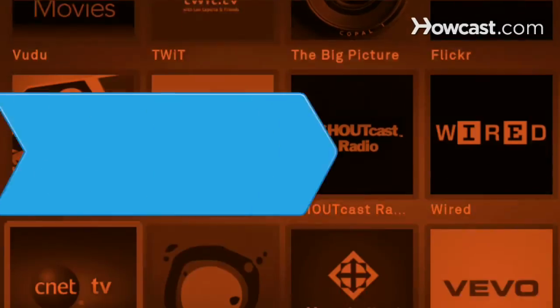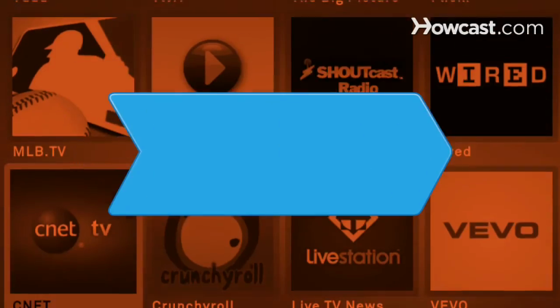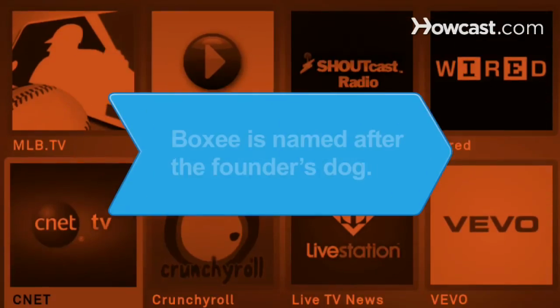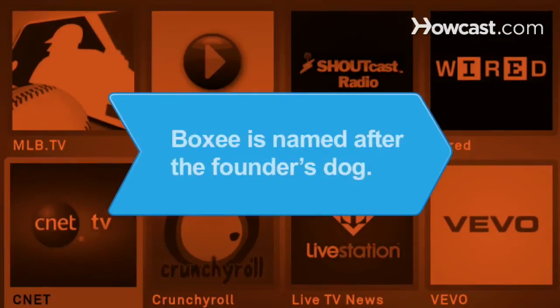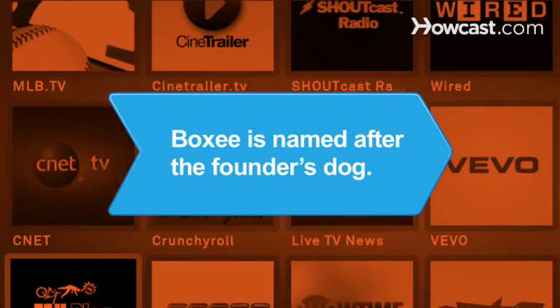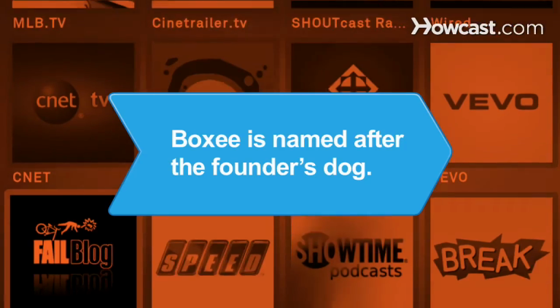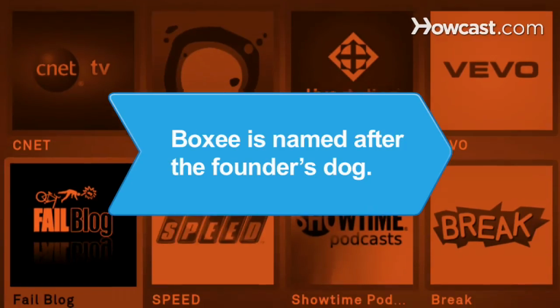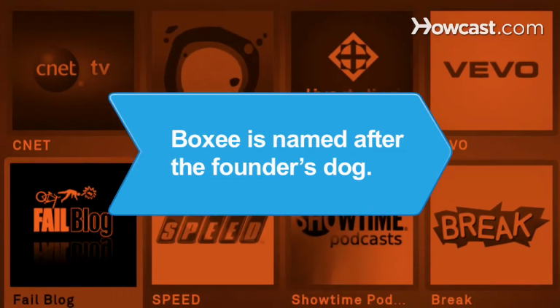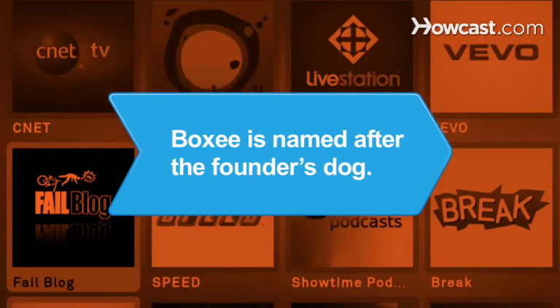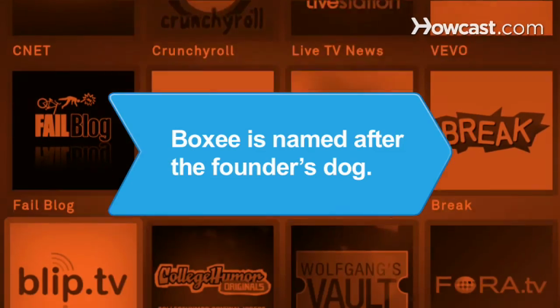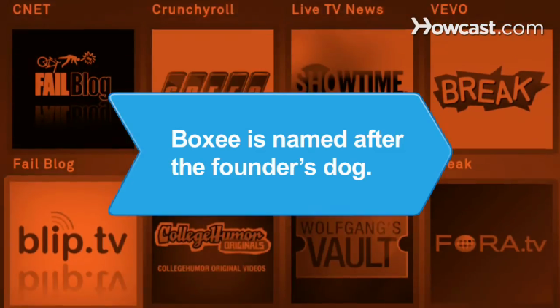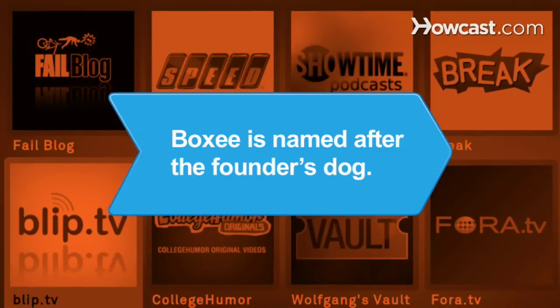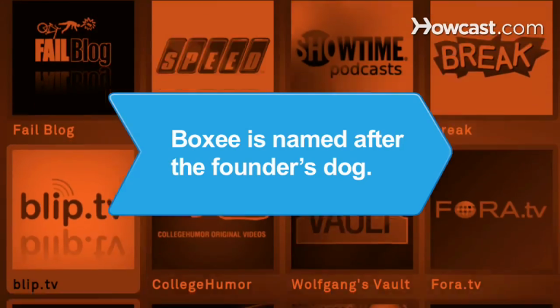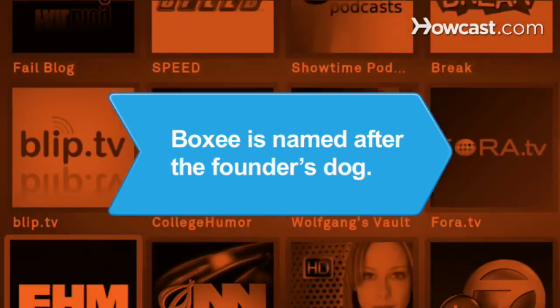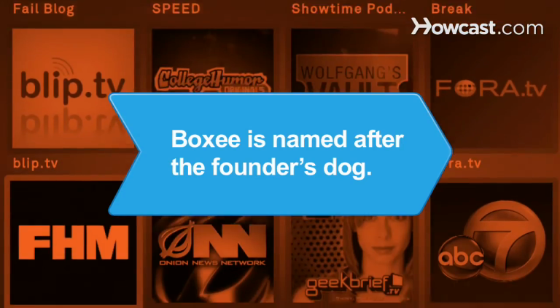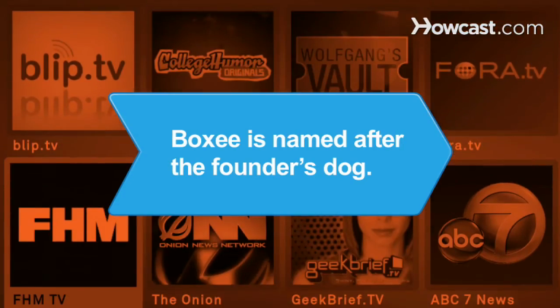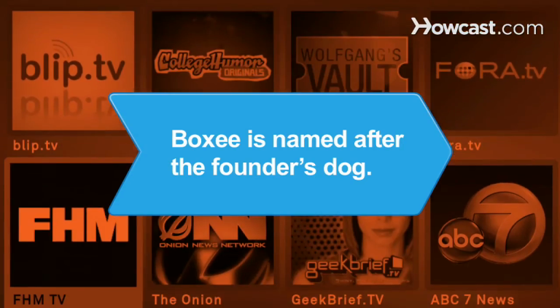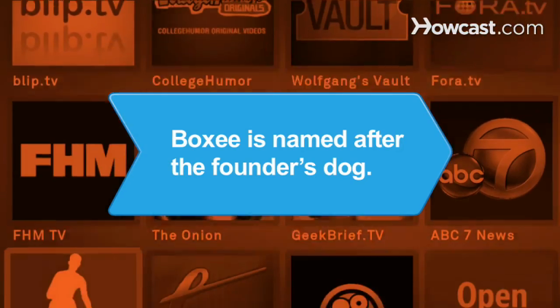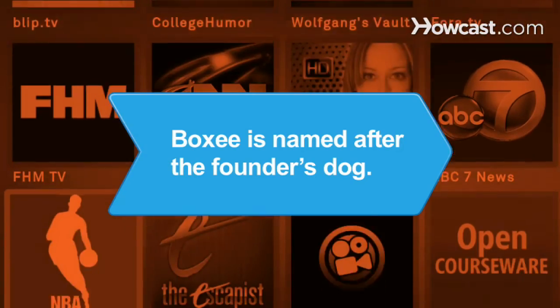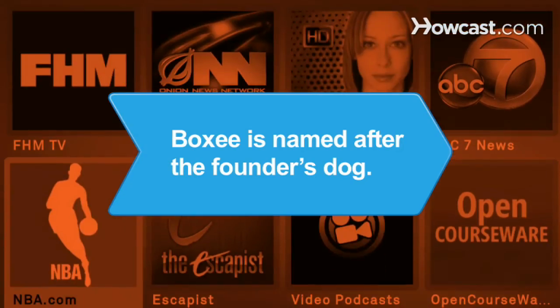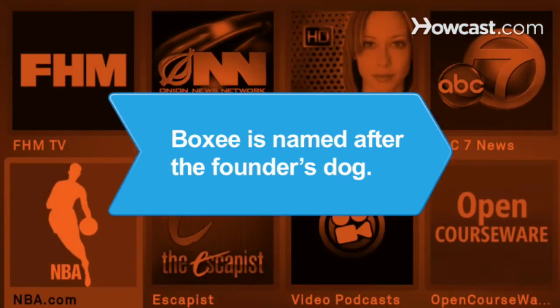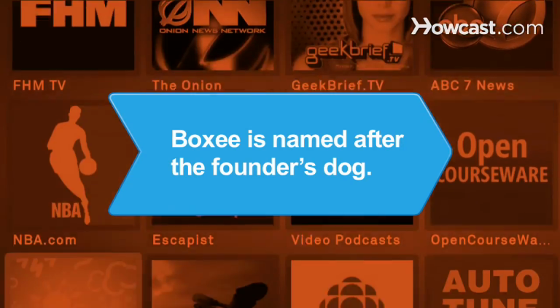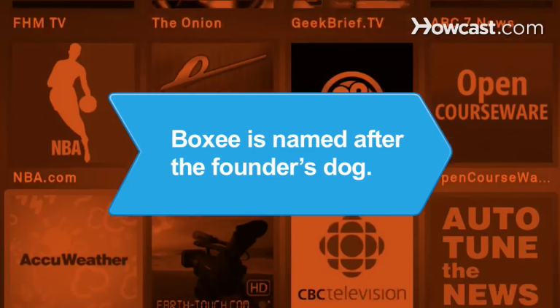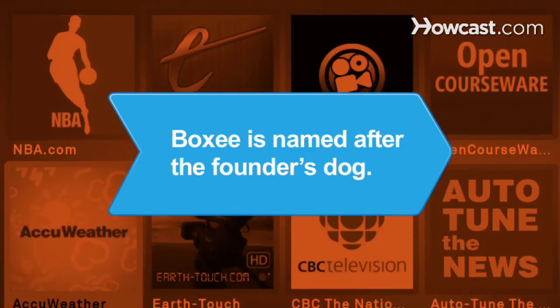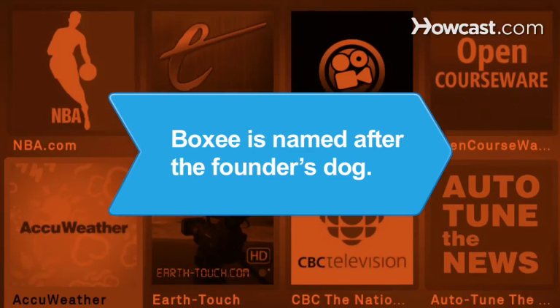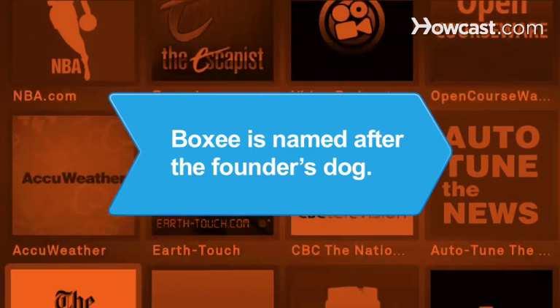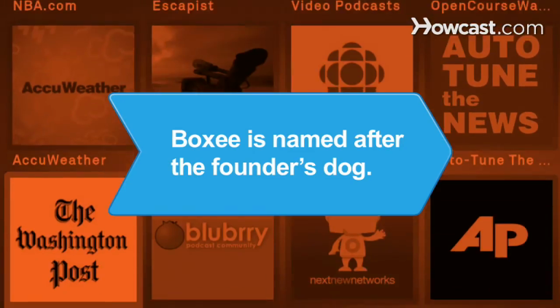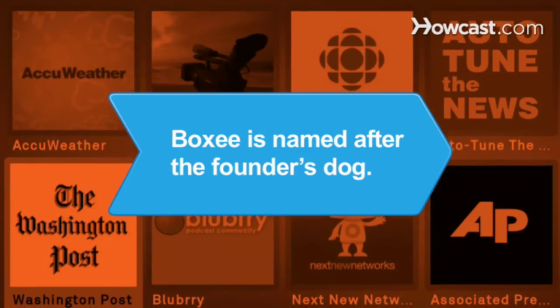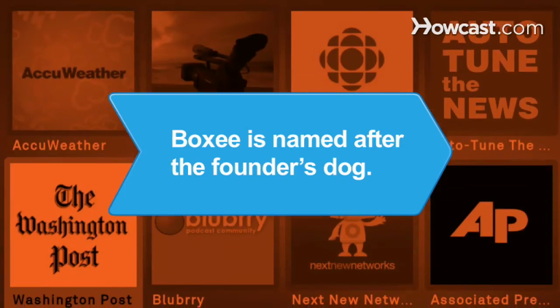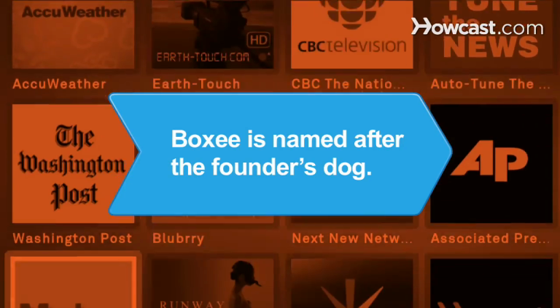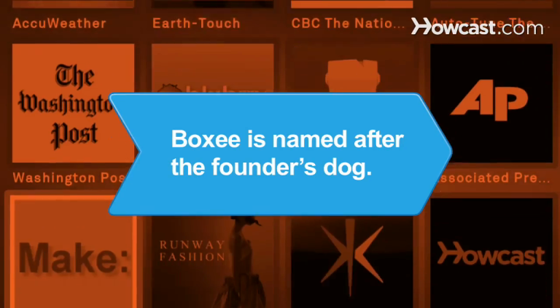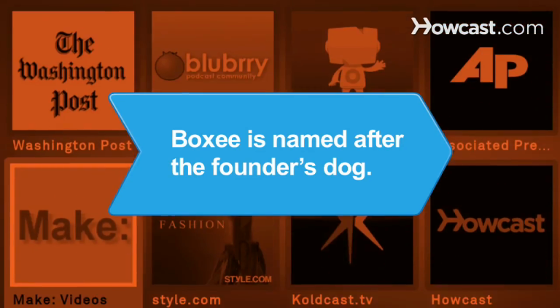Did you know Boxee is named after the founder's much-loved dog, Uma, who is a boxer?